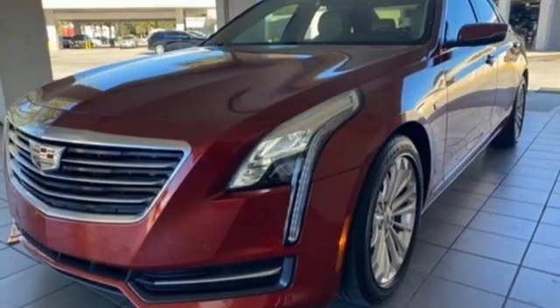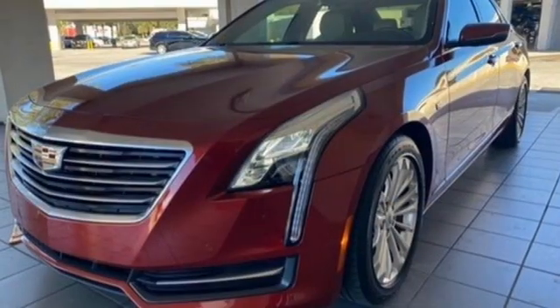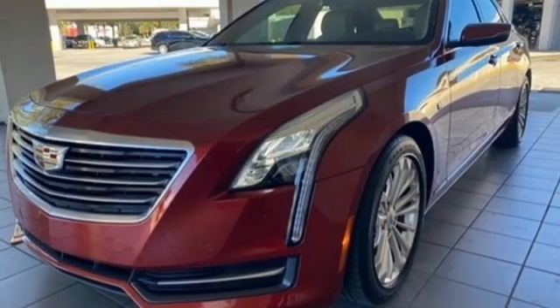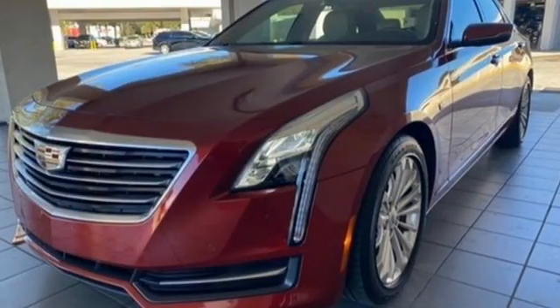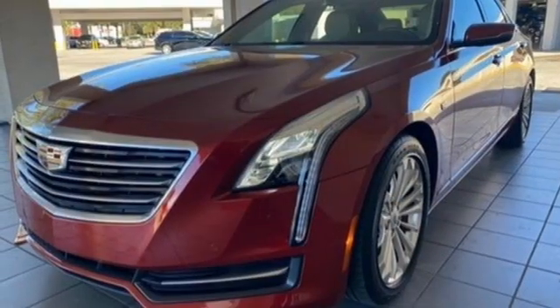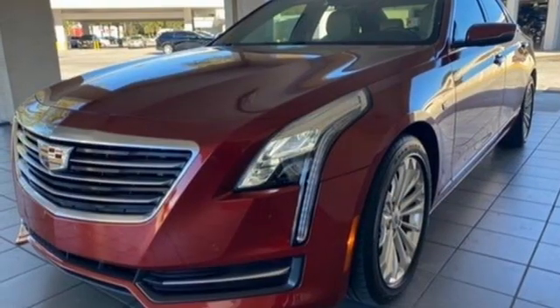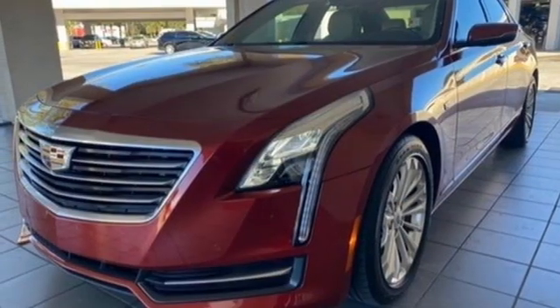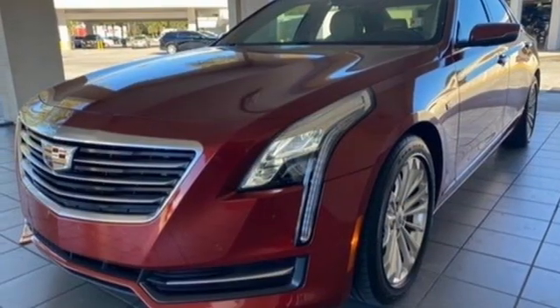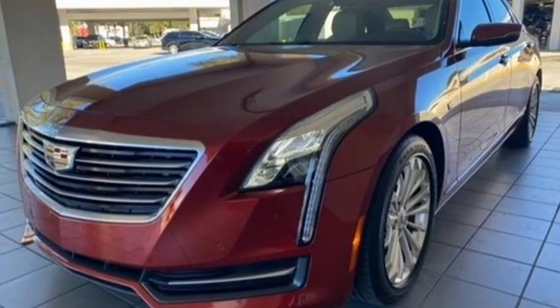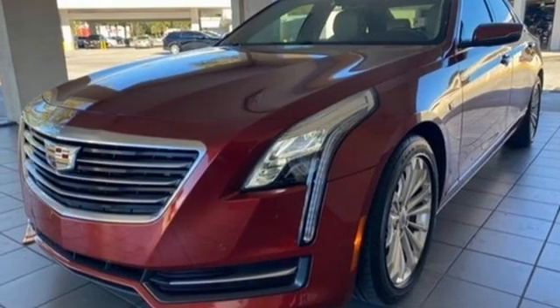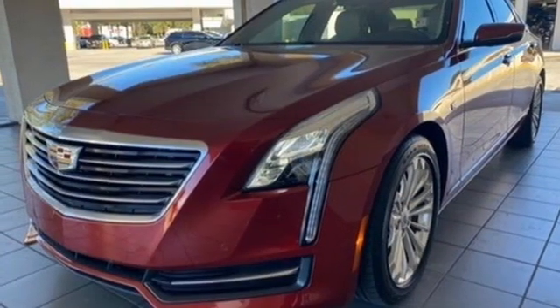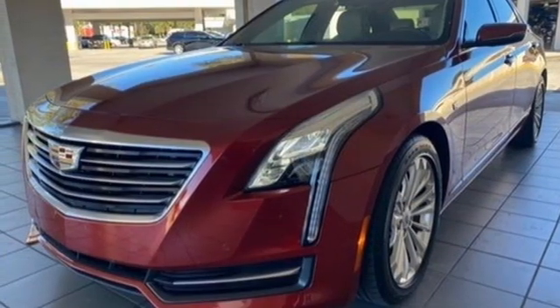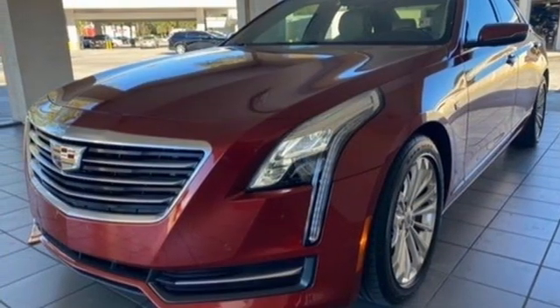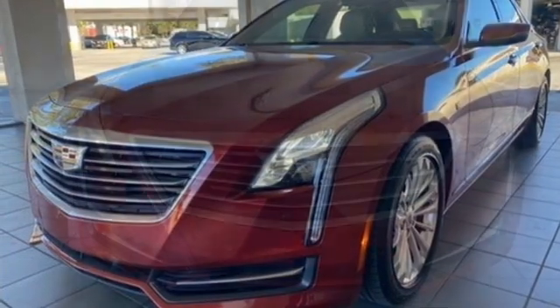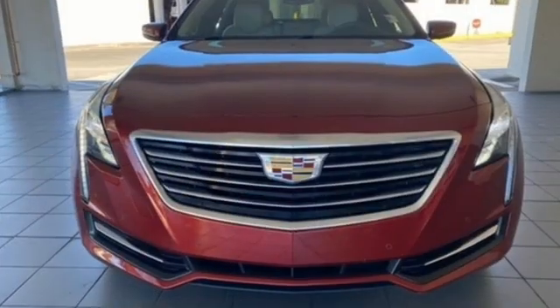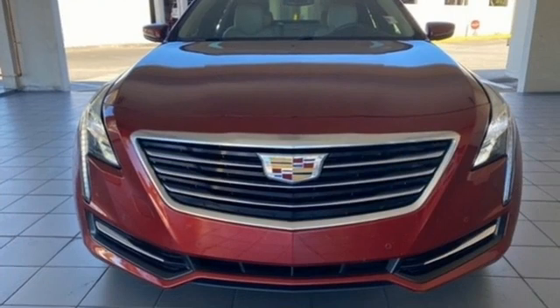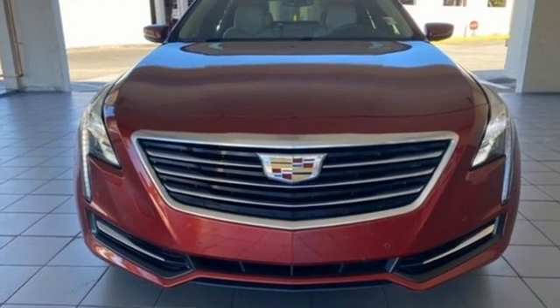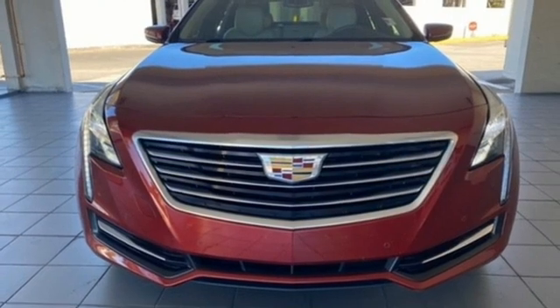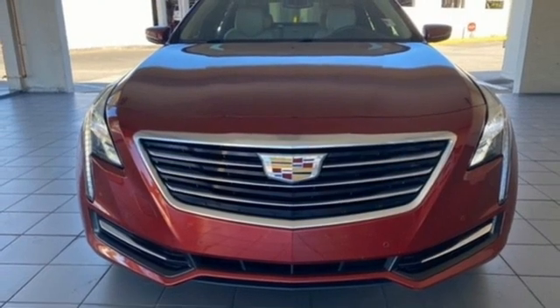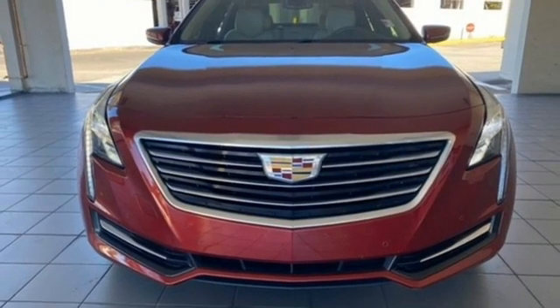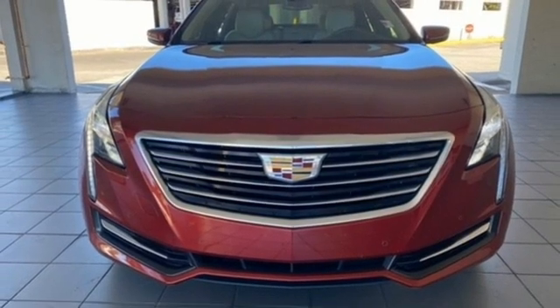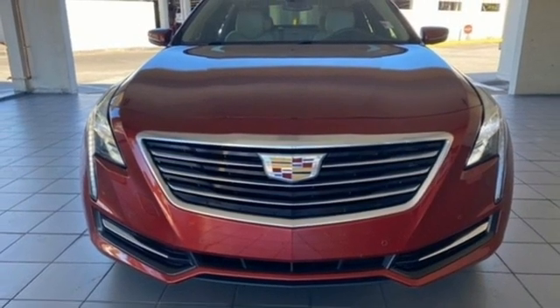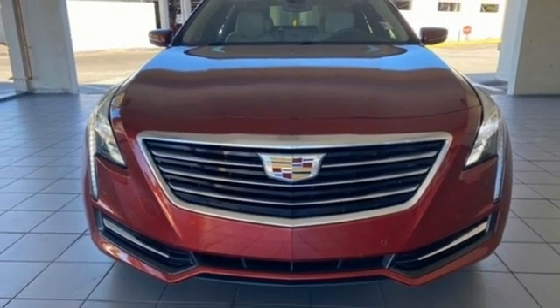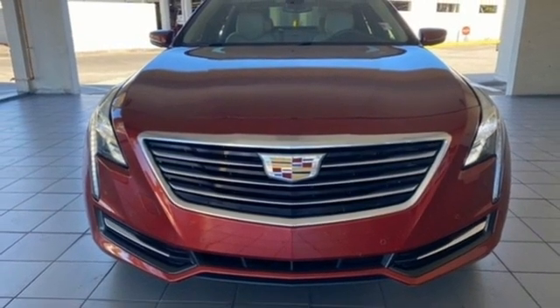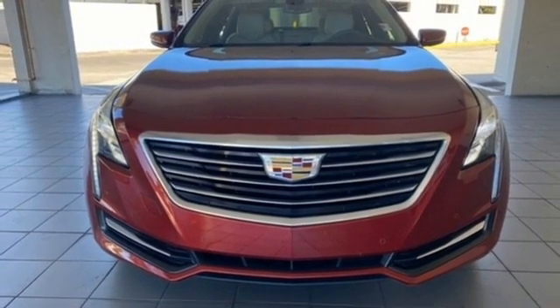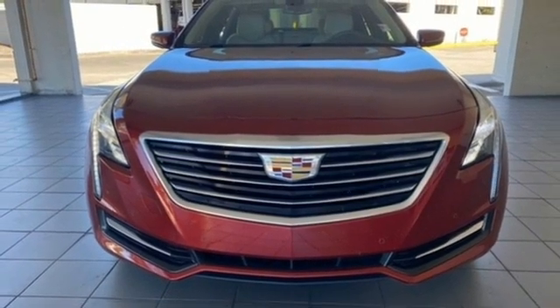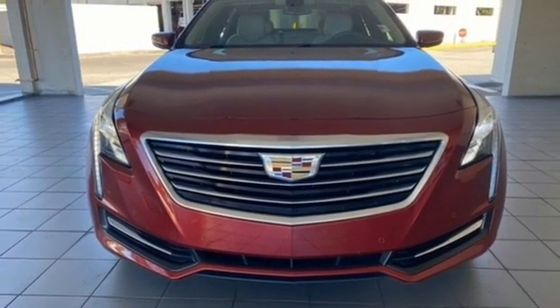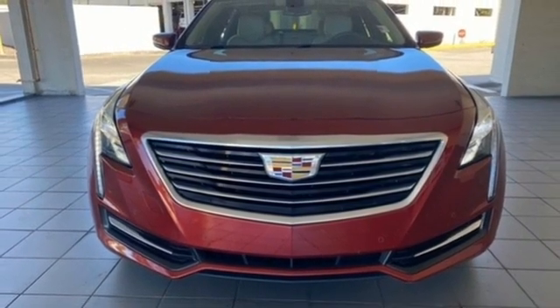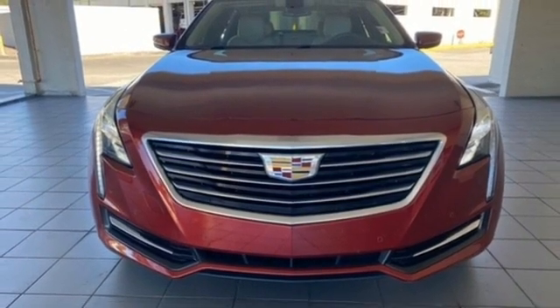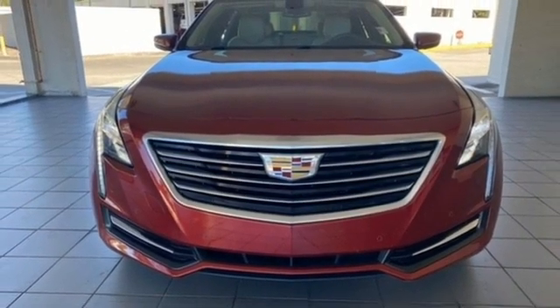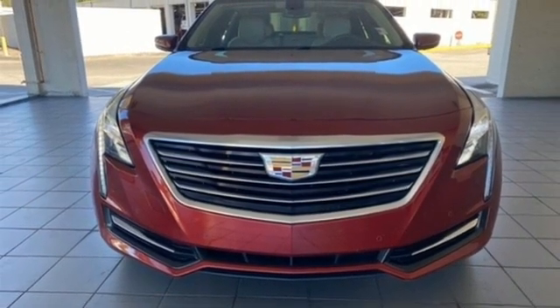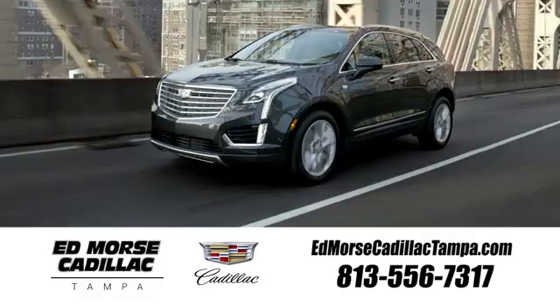To achieve greatness, one must dare to be great. Shape your world in a Cadillac. You'll never know until you try. Test drive it today.